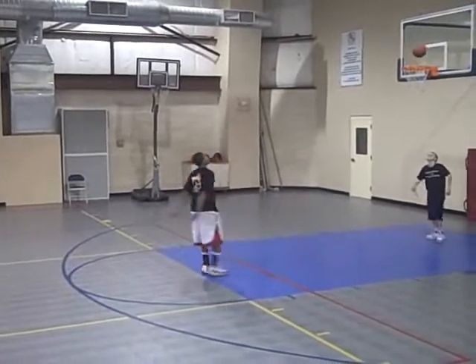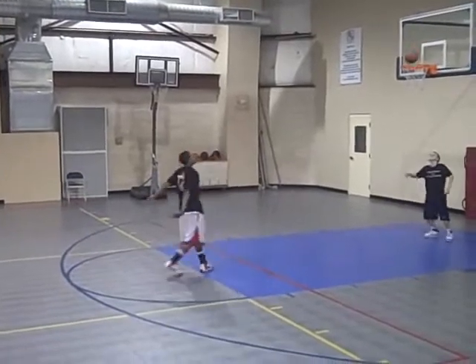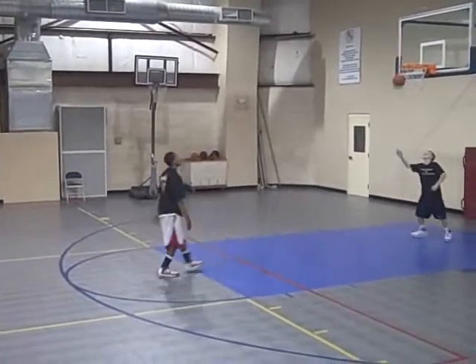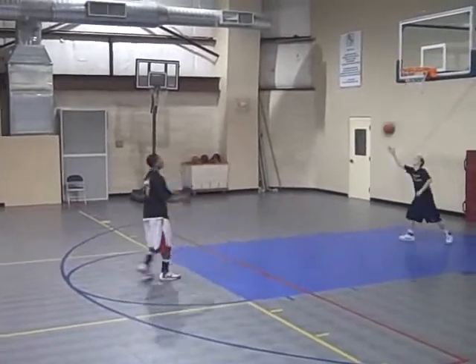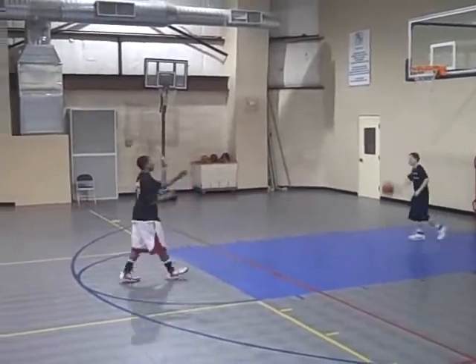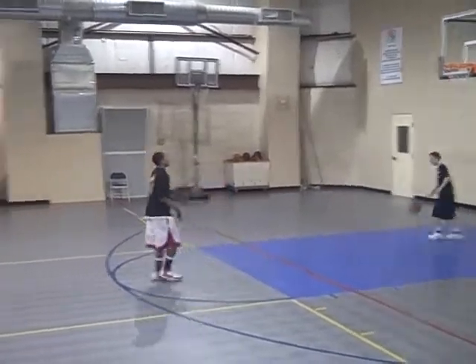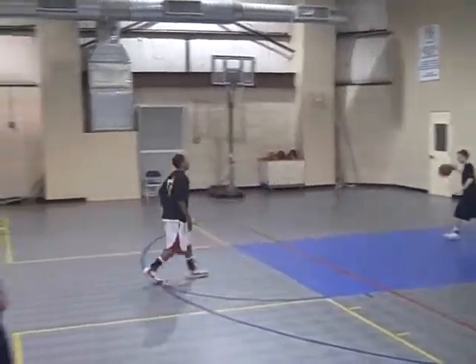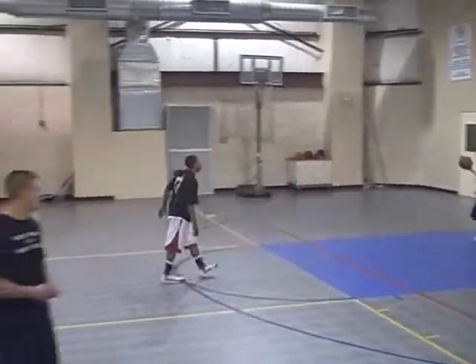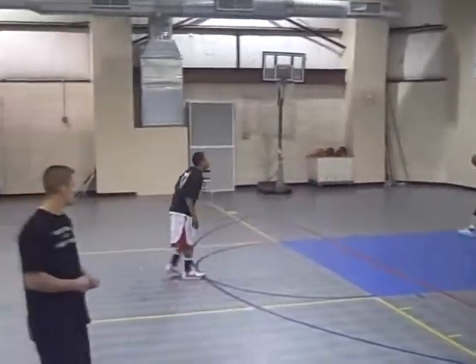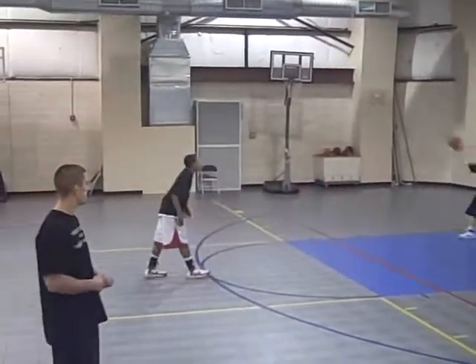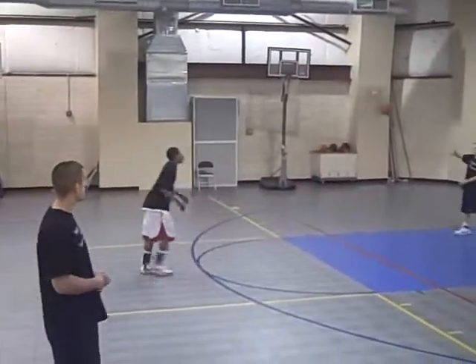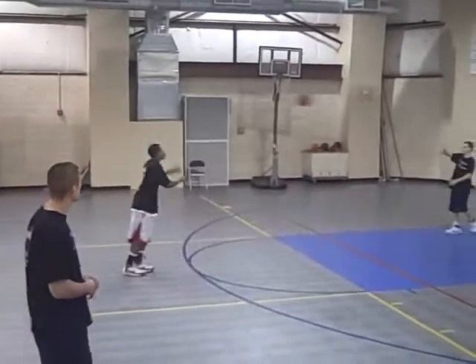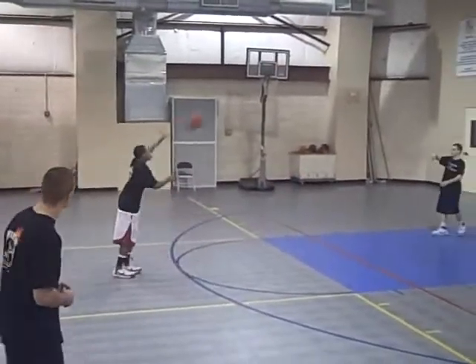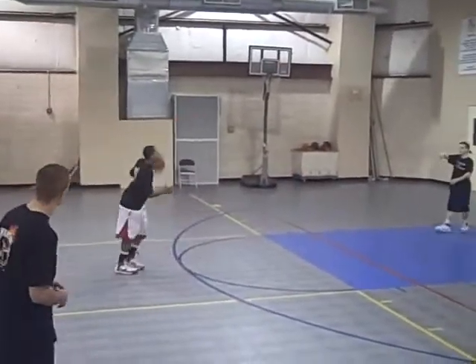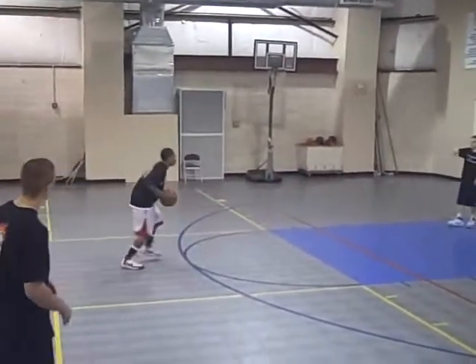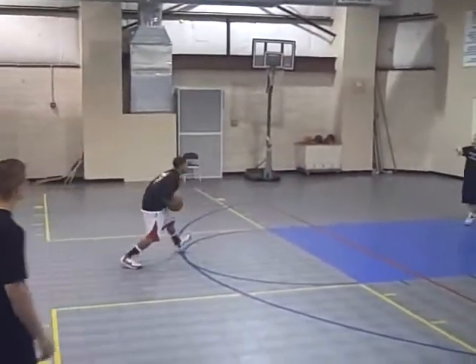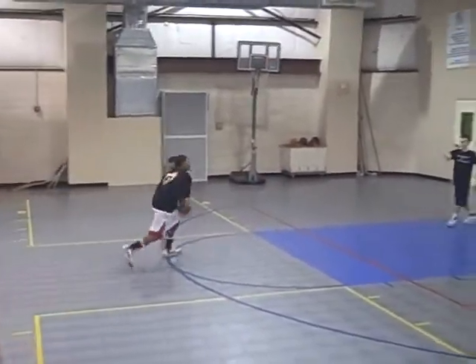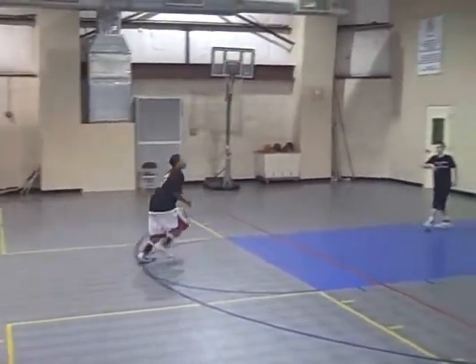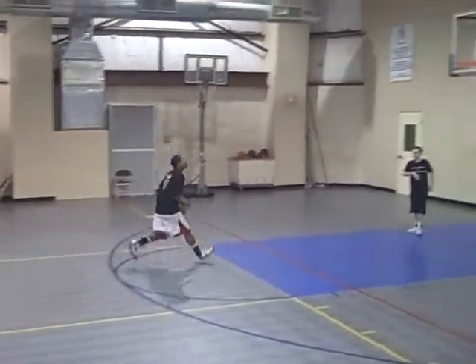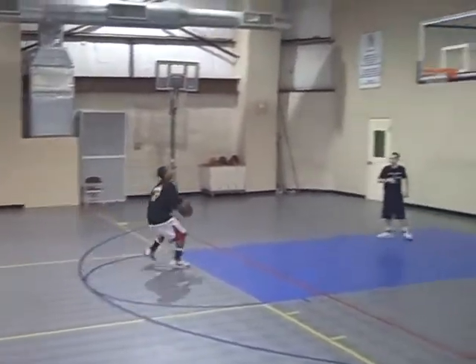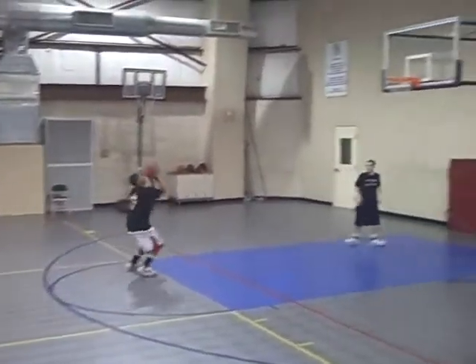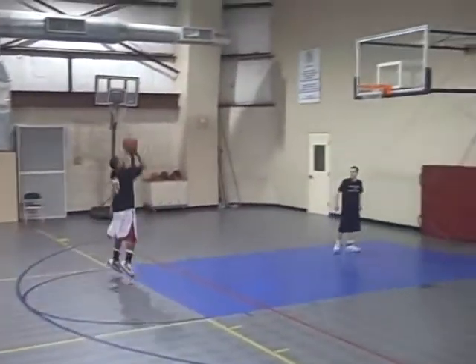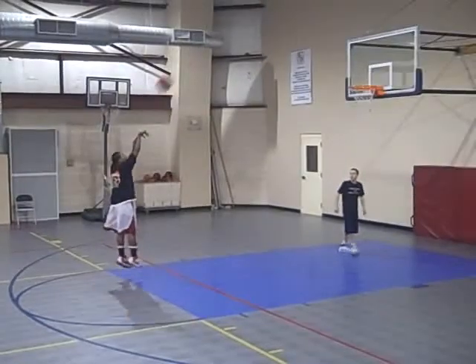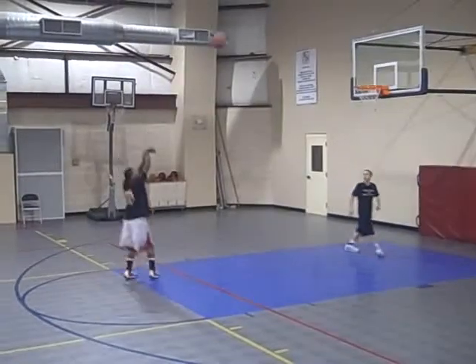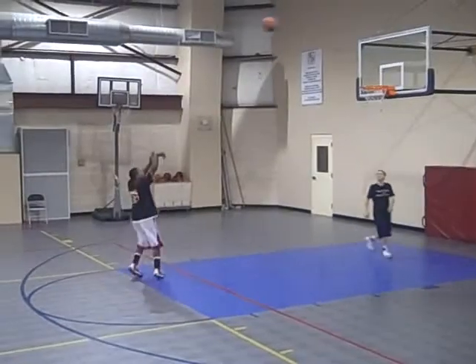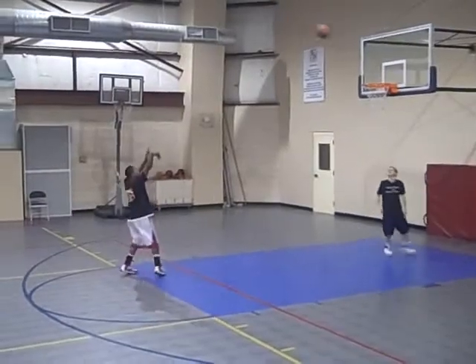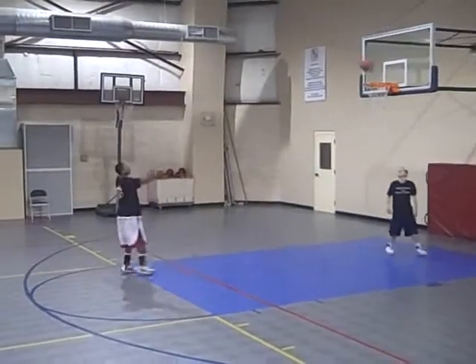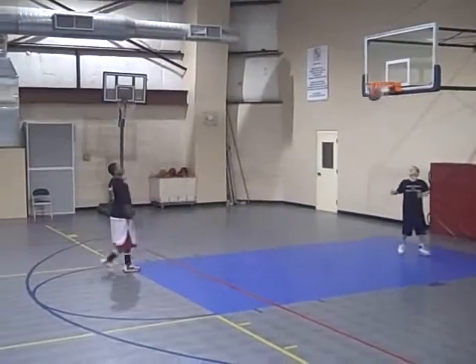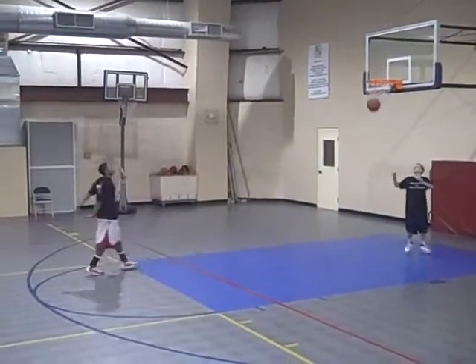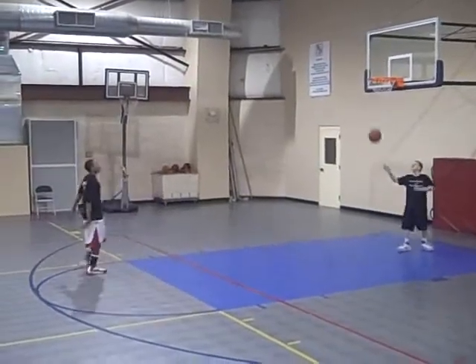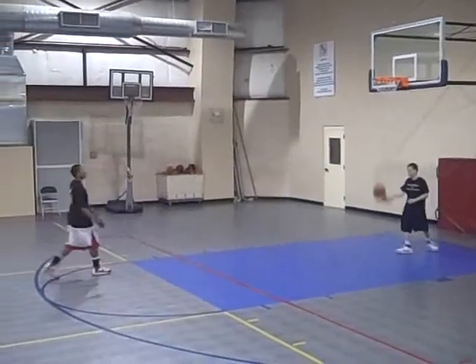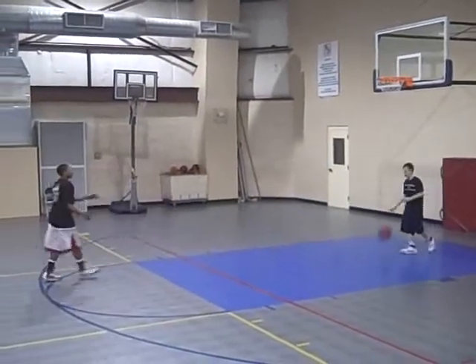The thing I like most about this drill is it's very game-like. Your conditioning does play a part, especially when shooting long distance.